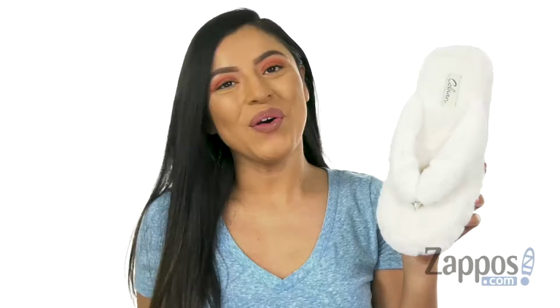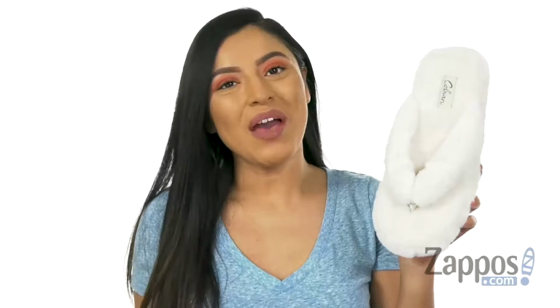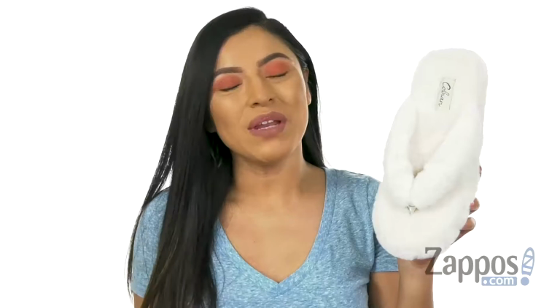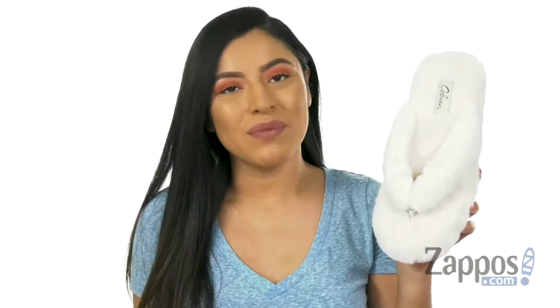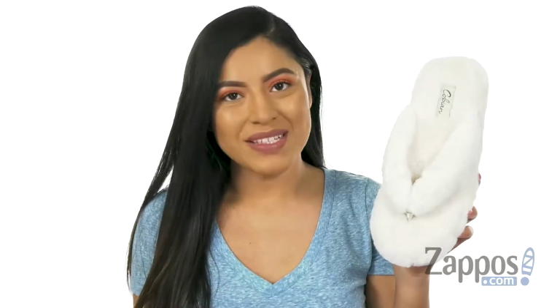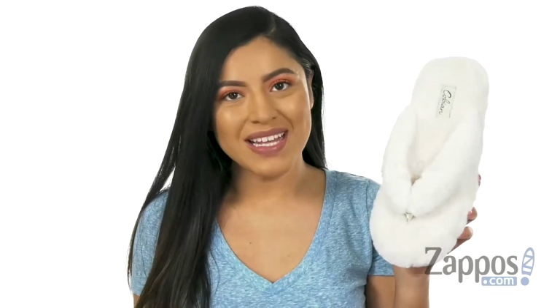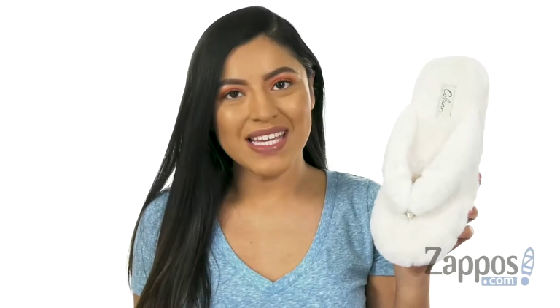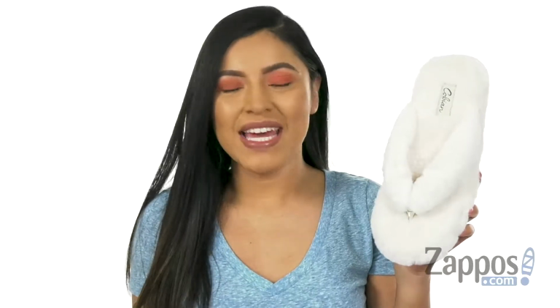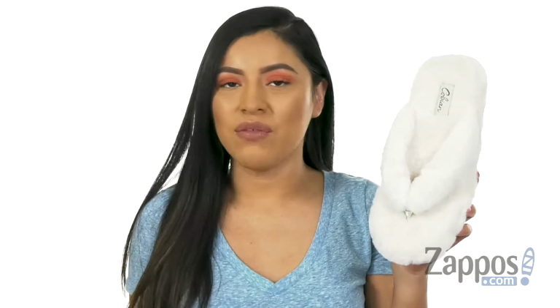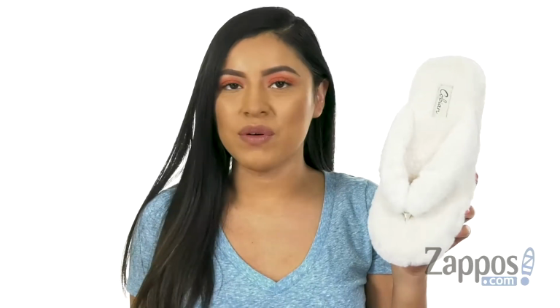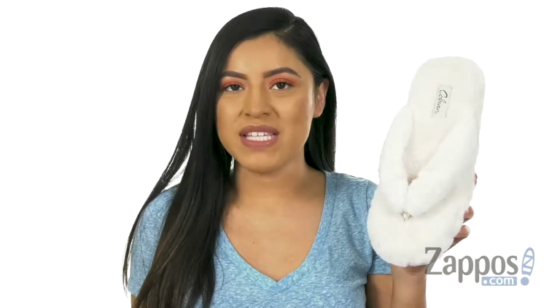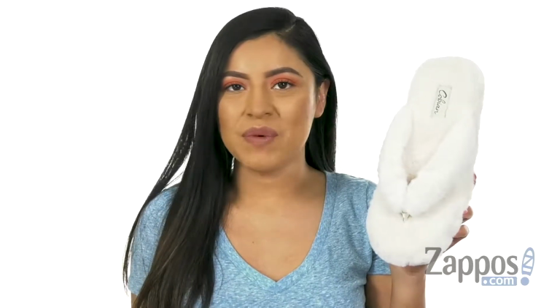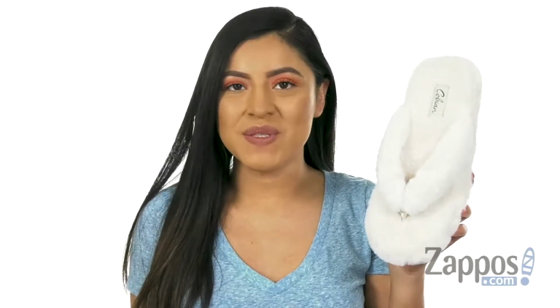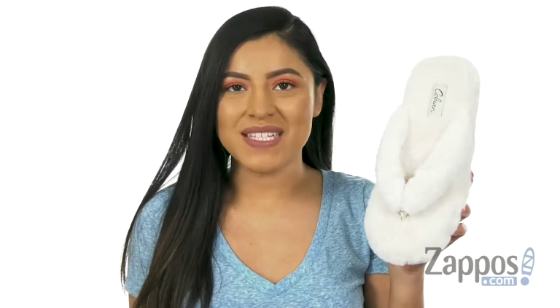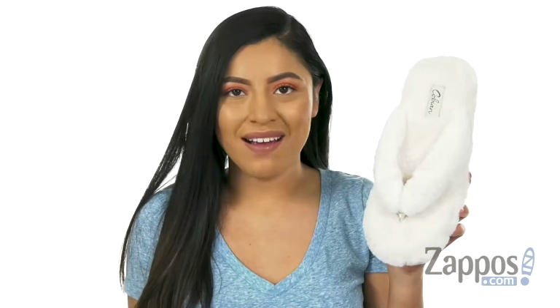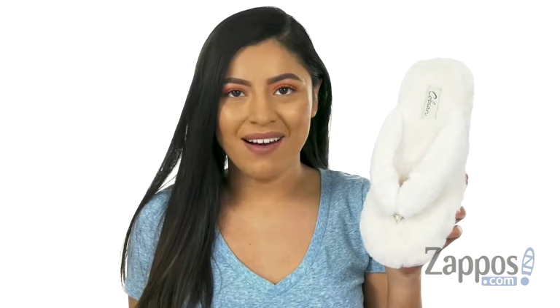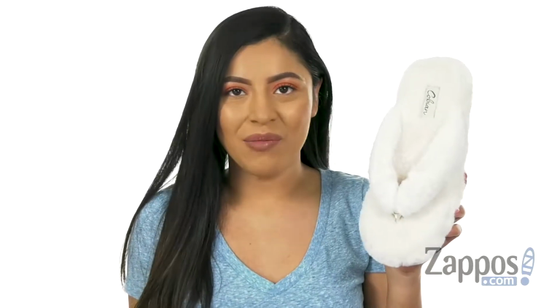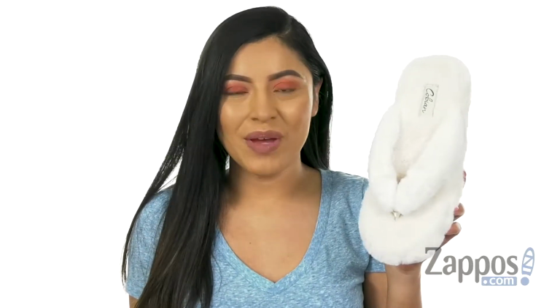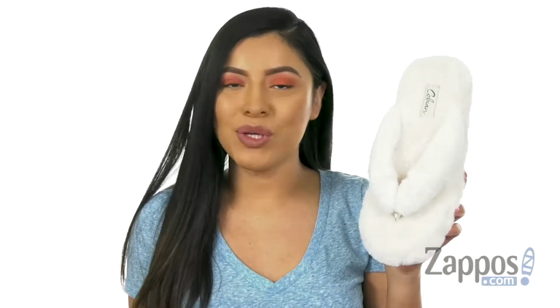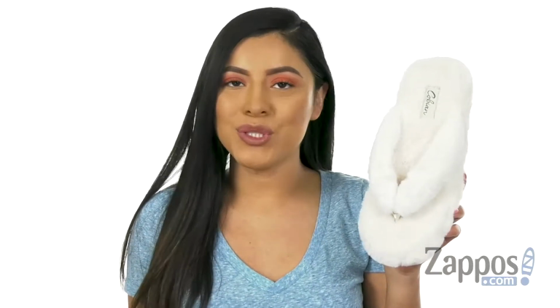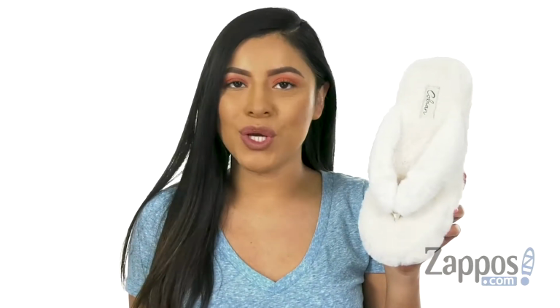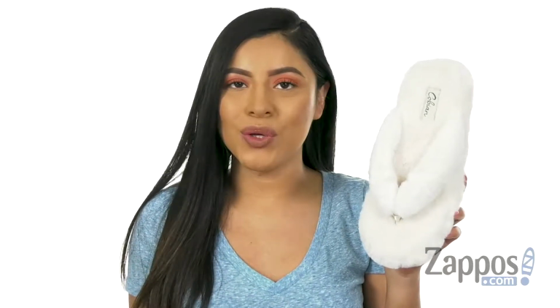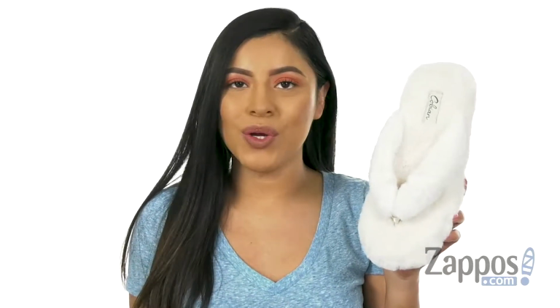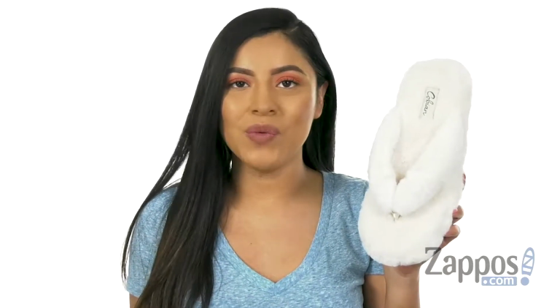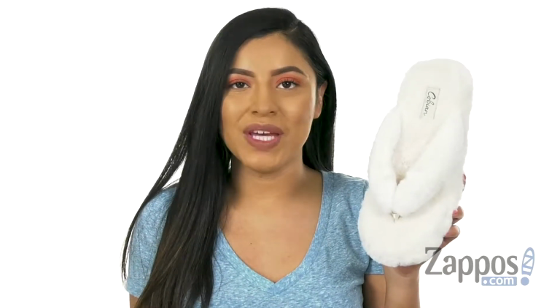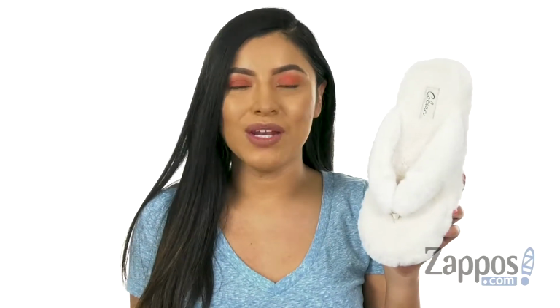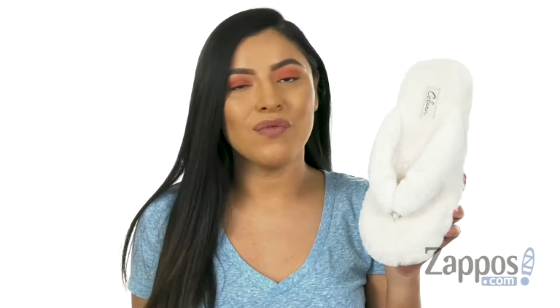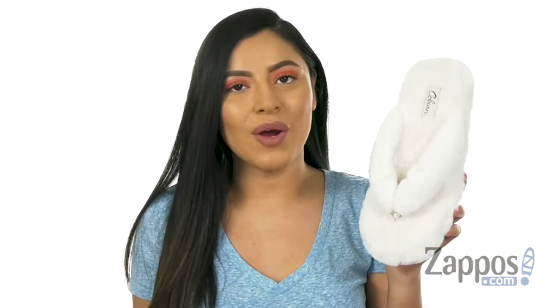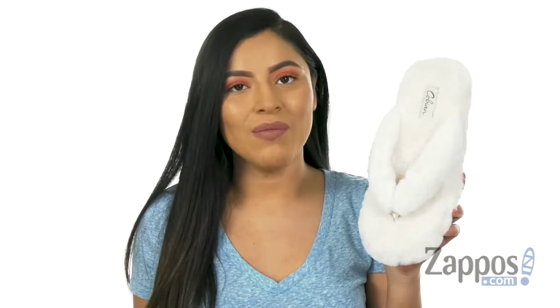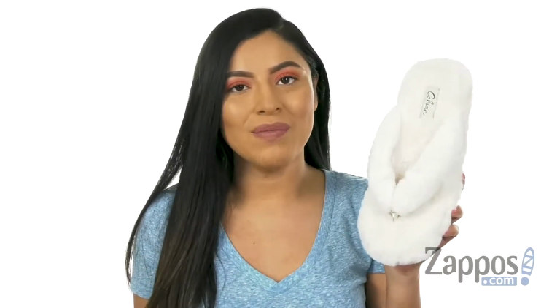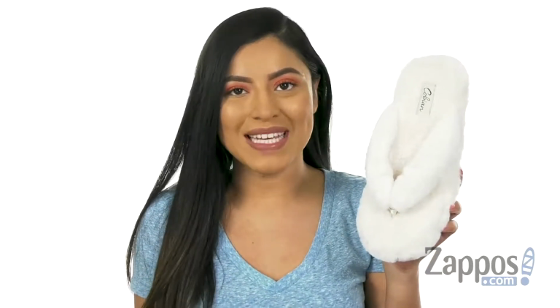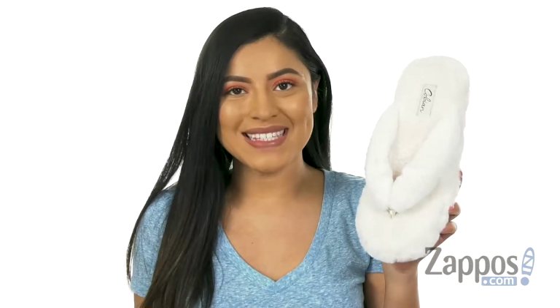Hola, mi nombre es Nelly, and I'm from Zappos.com. I'm here to show you Covian from Bliss.